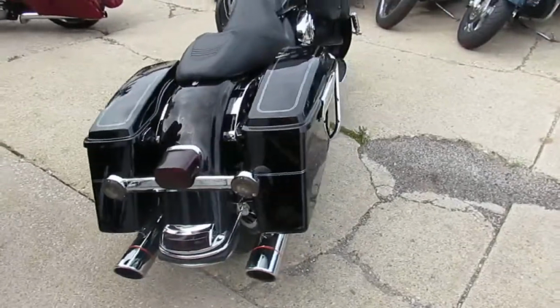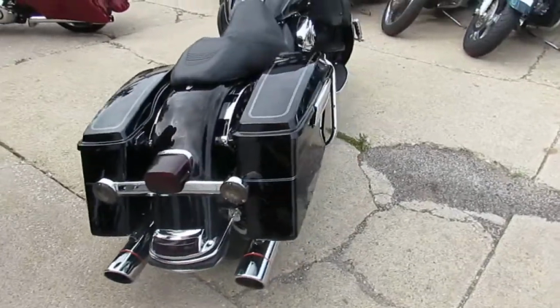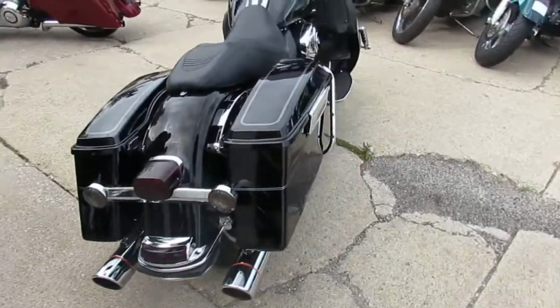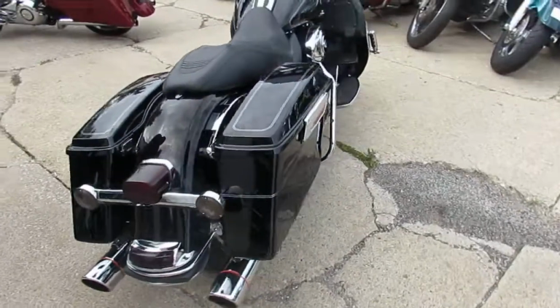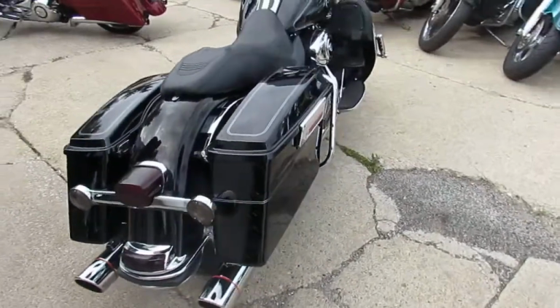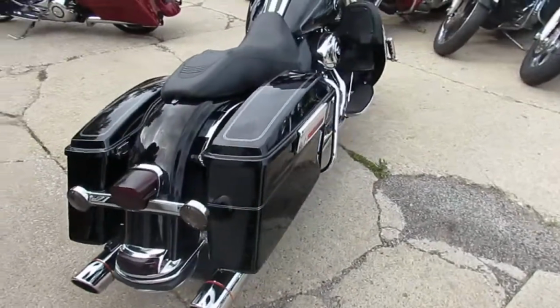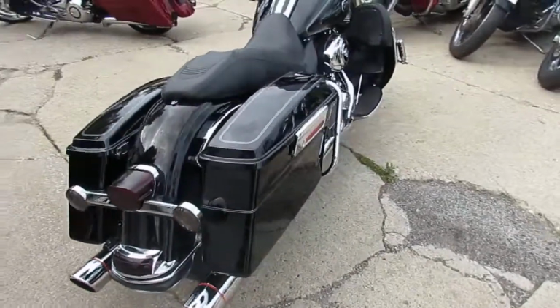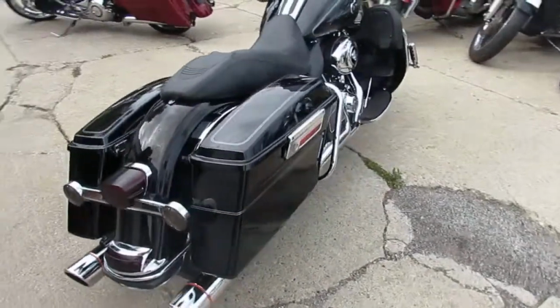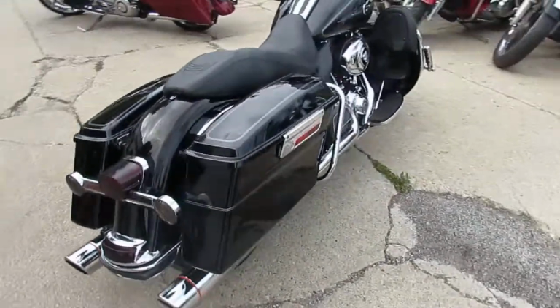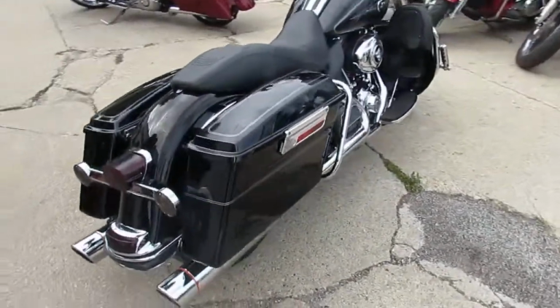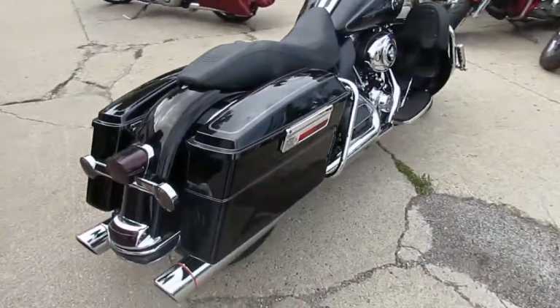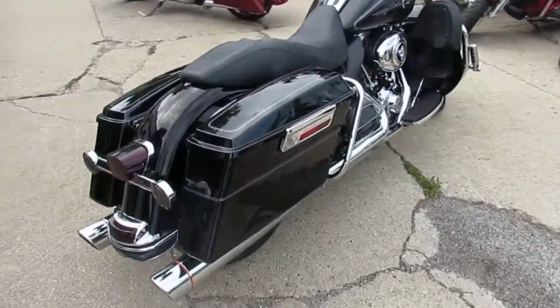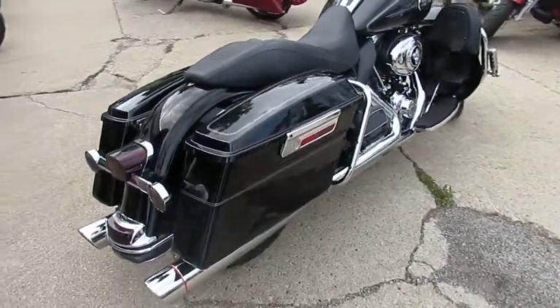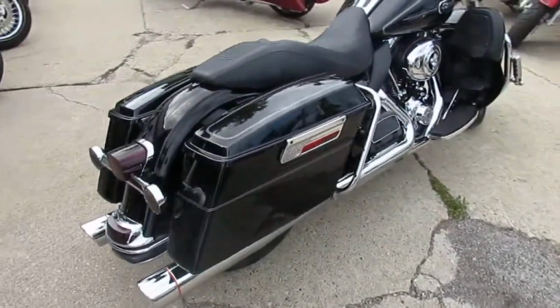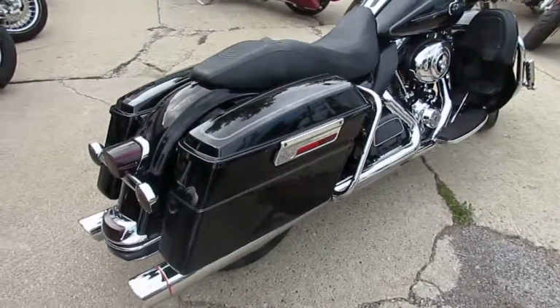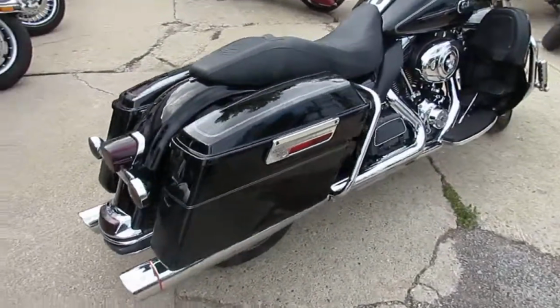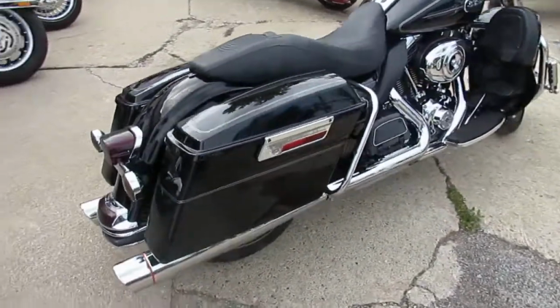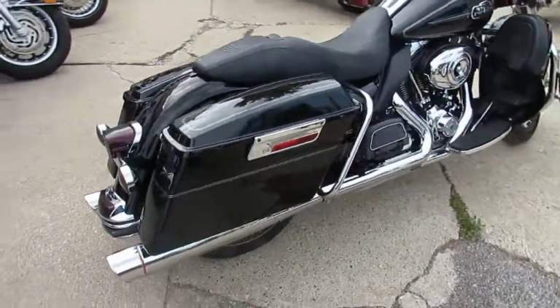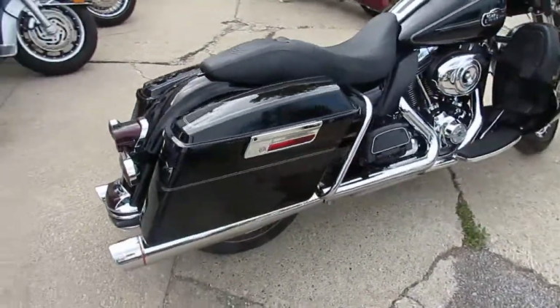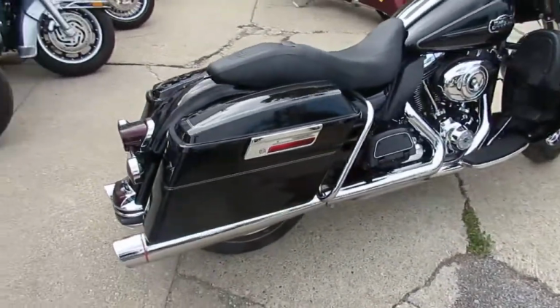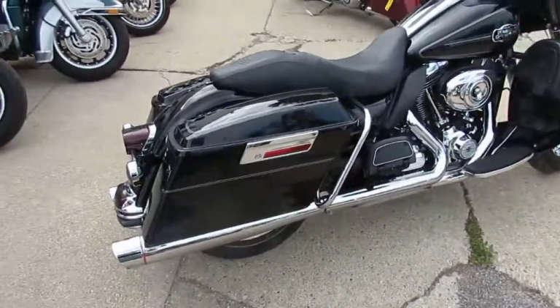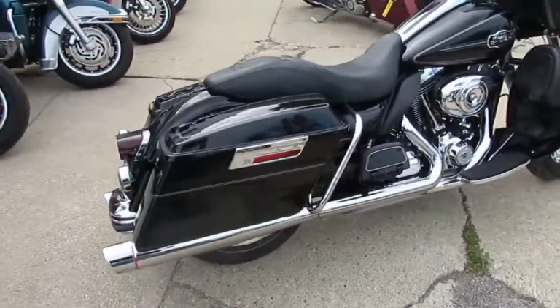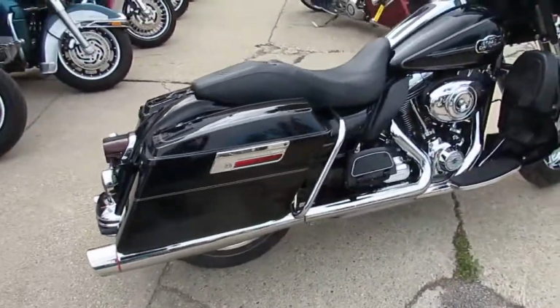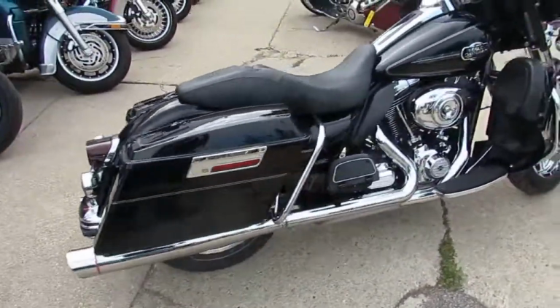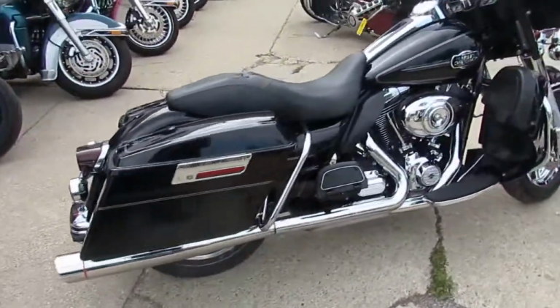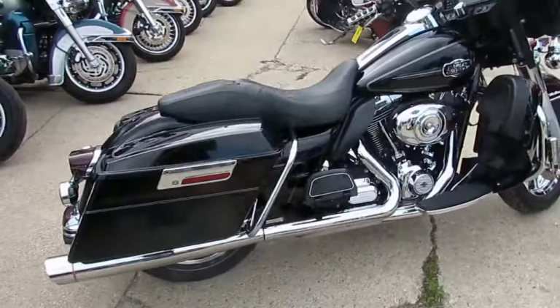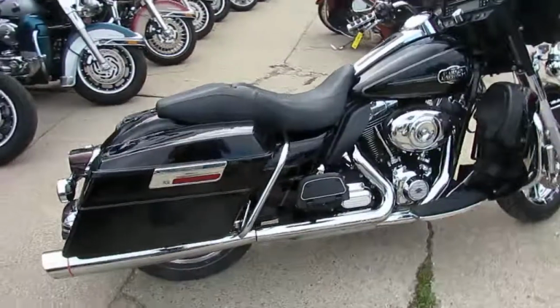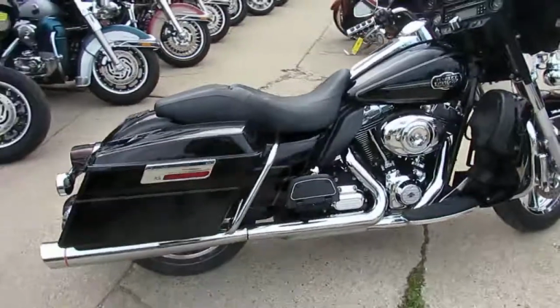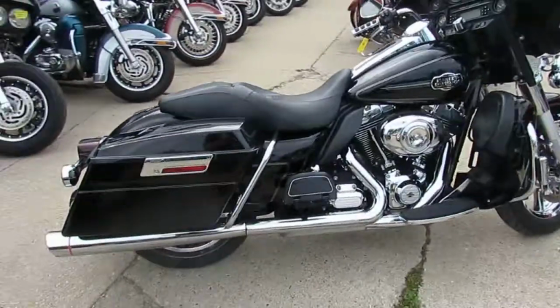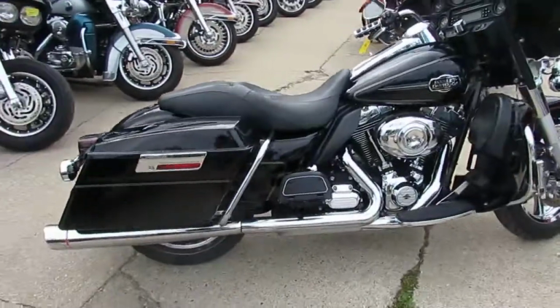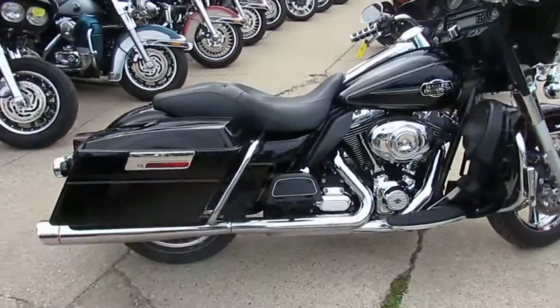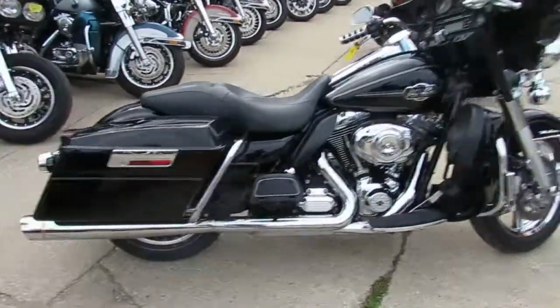ApprovalPowerSports.com, we've got guaranteed financing, we've got leasing programs. Give us a call today and you can ride today.